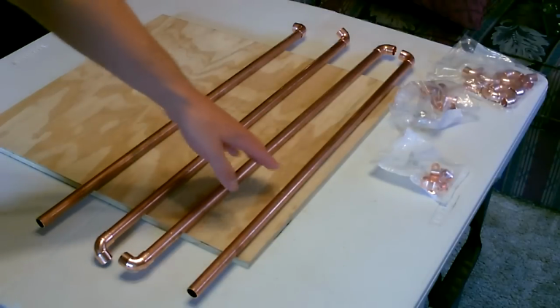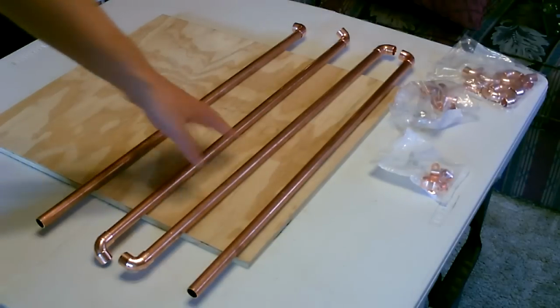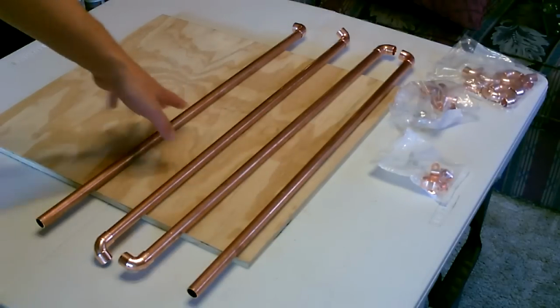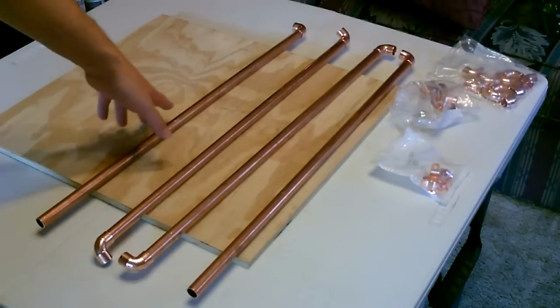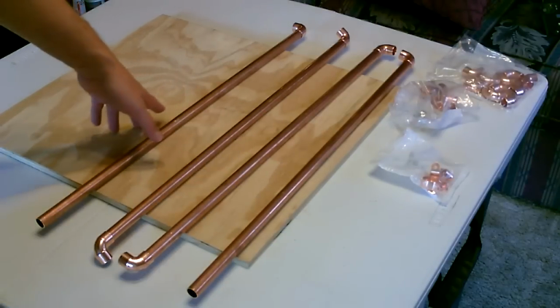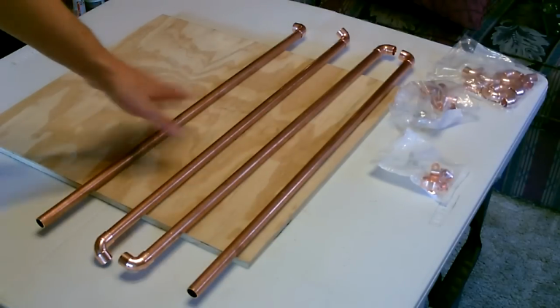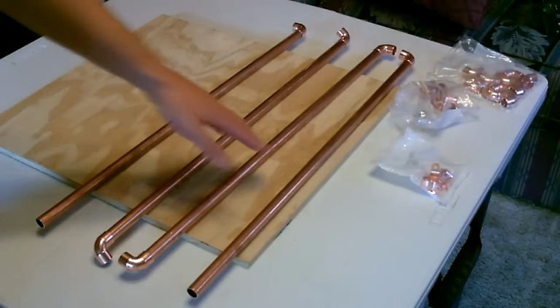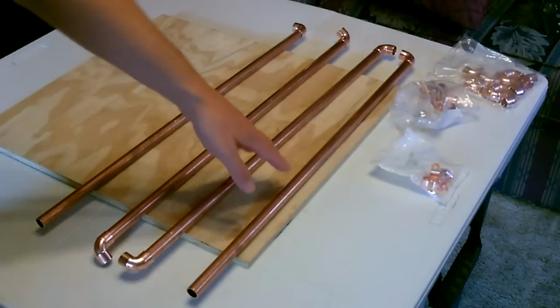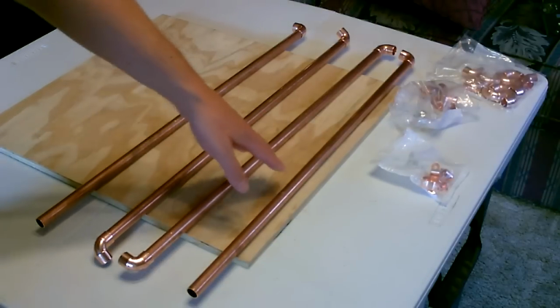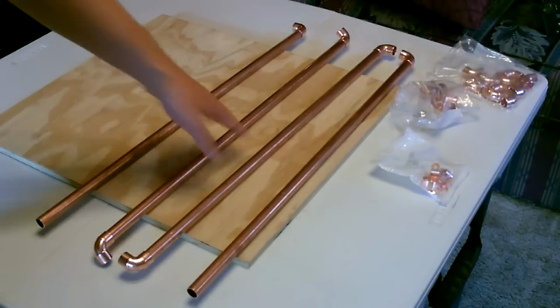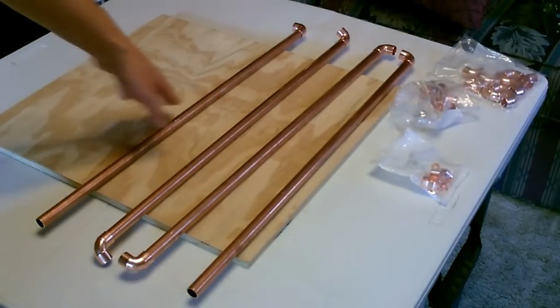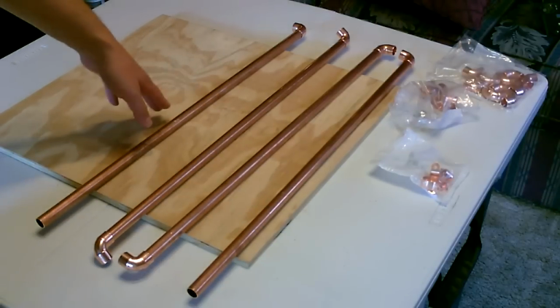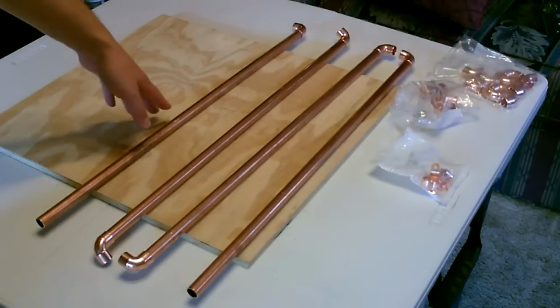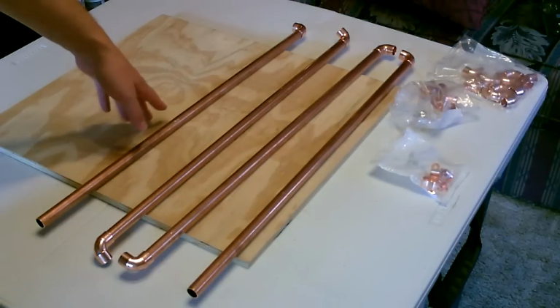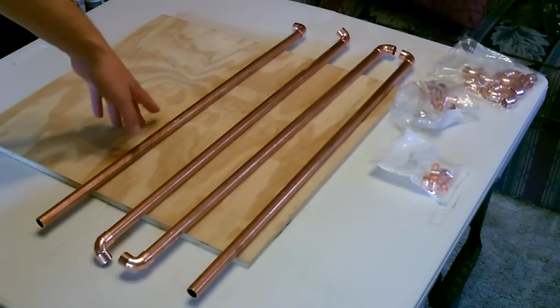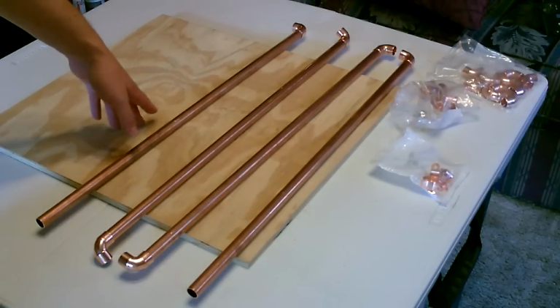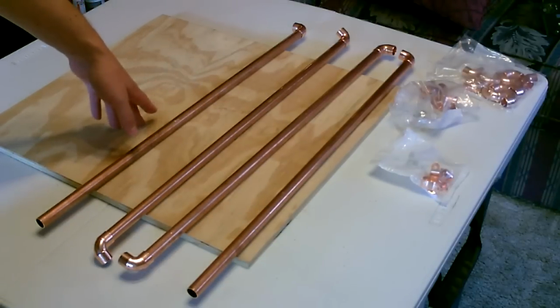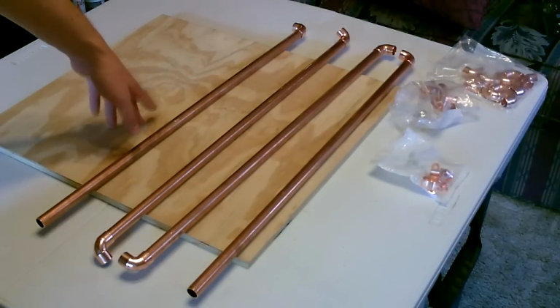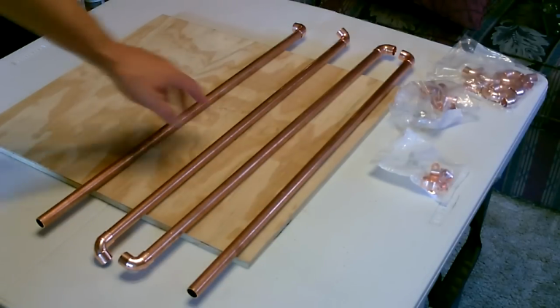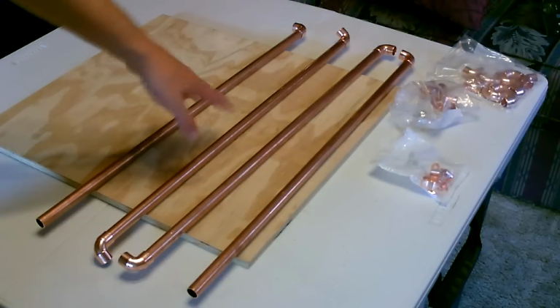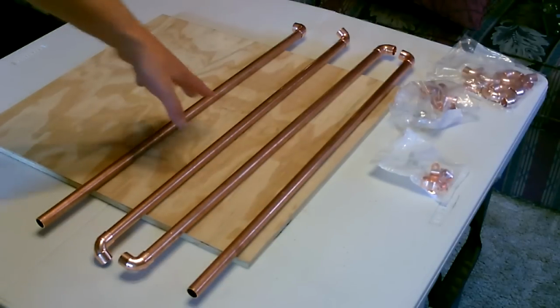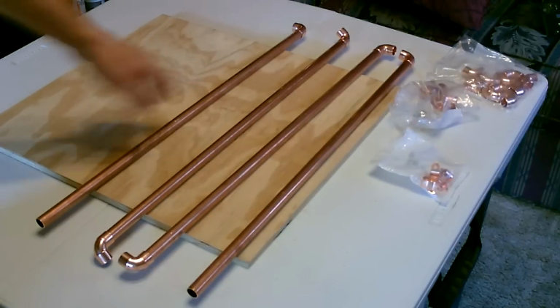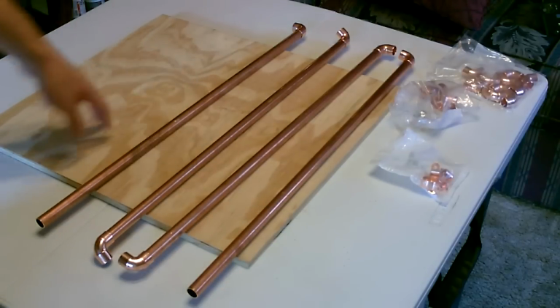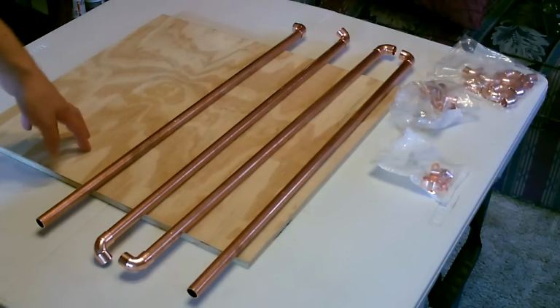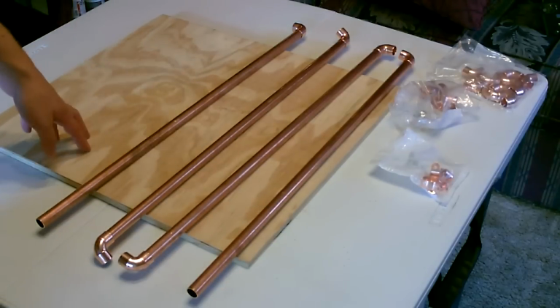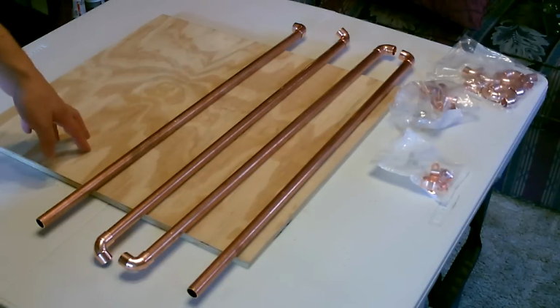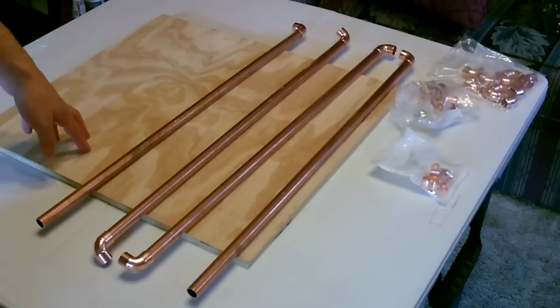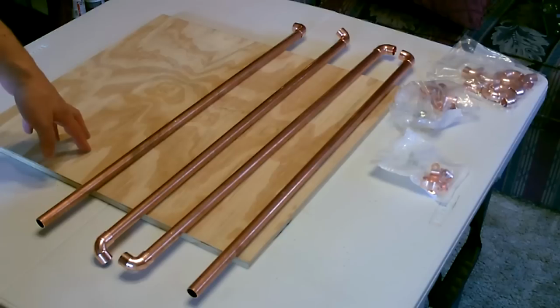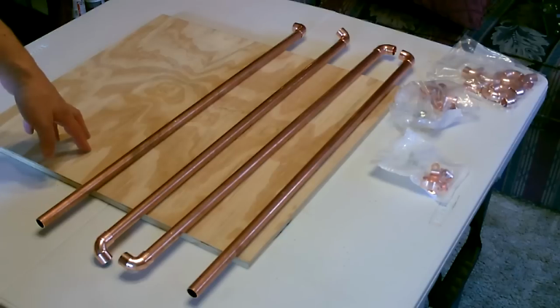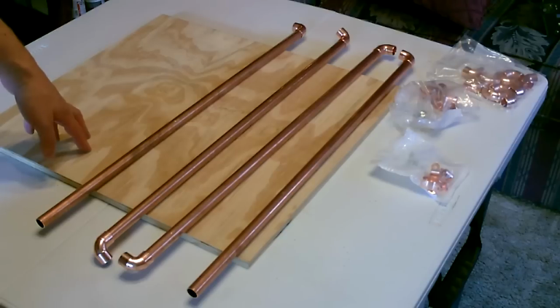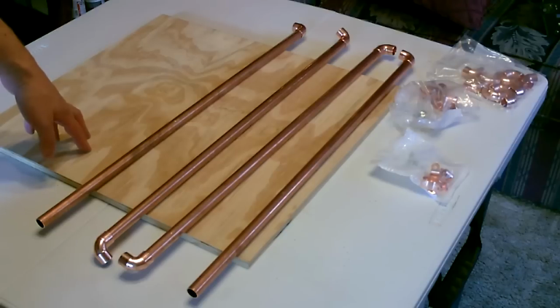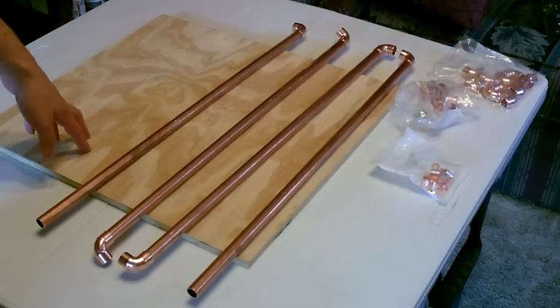So first what I'm going to do is cut down a bunch of these two-foot sections out of the 10-foot sections of copper pipe I bought.